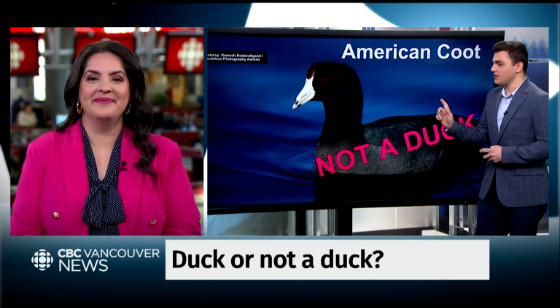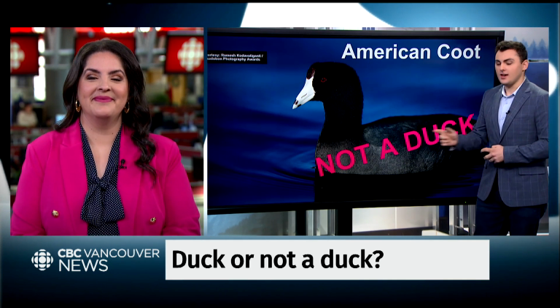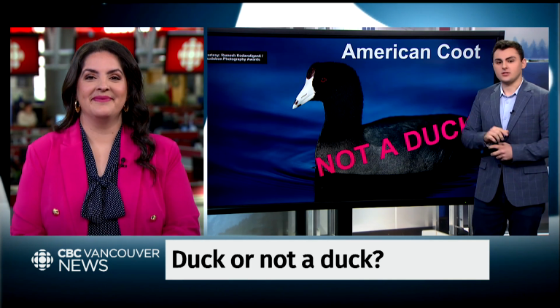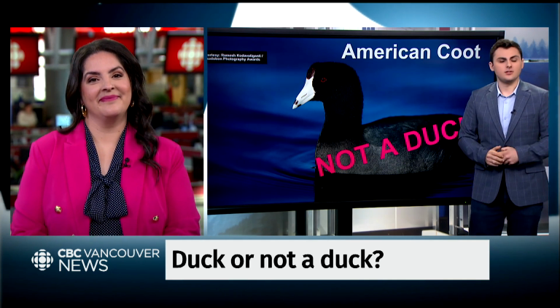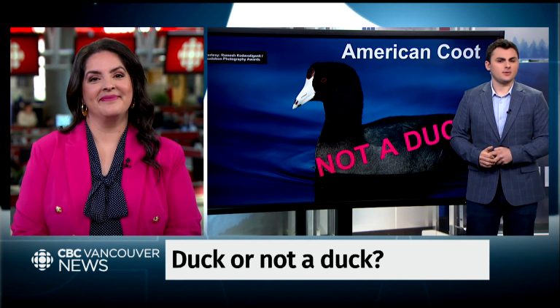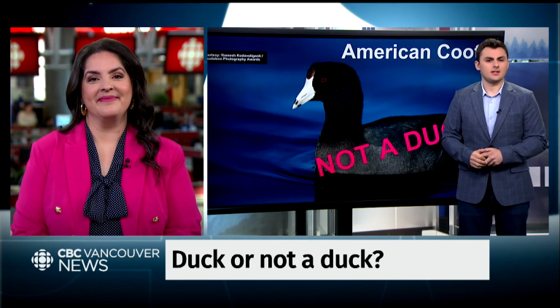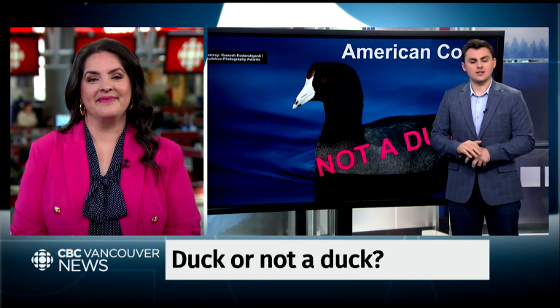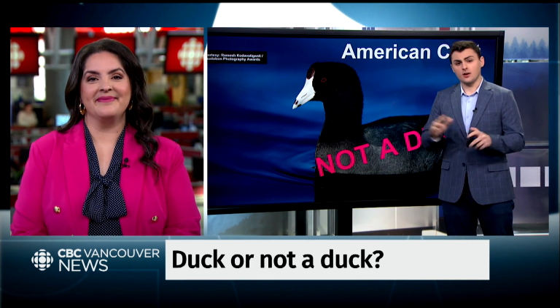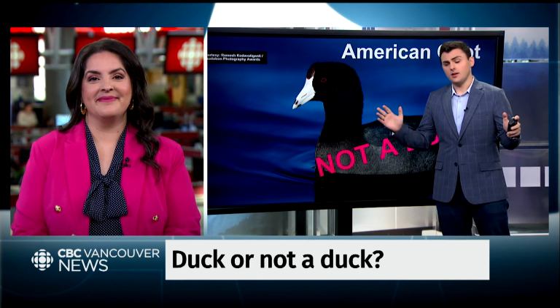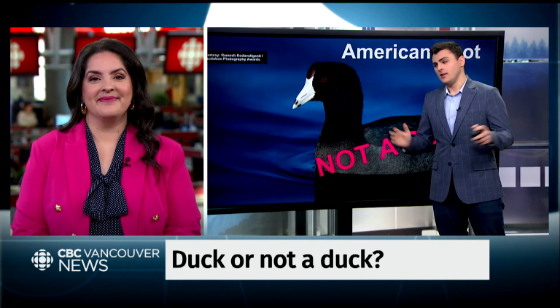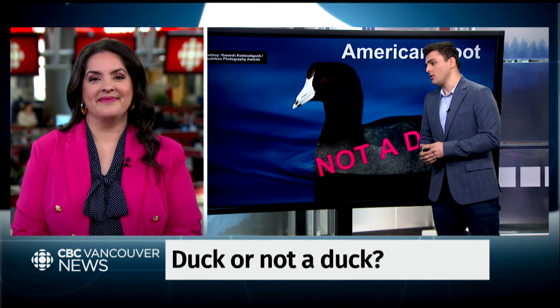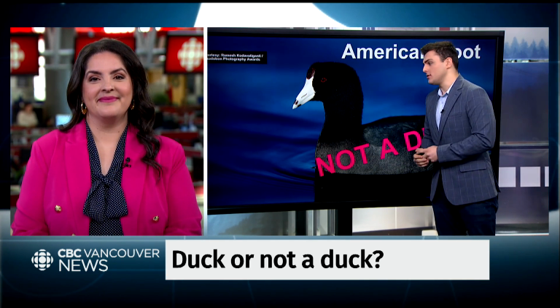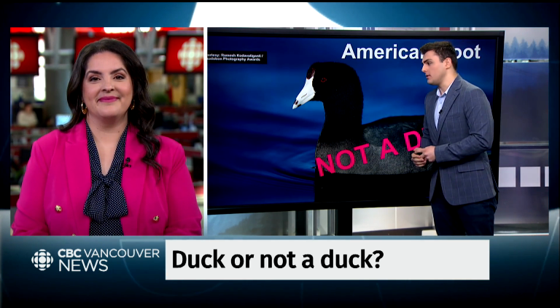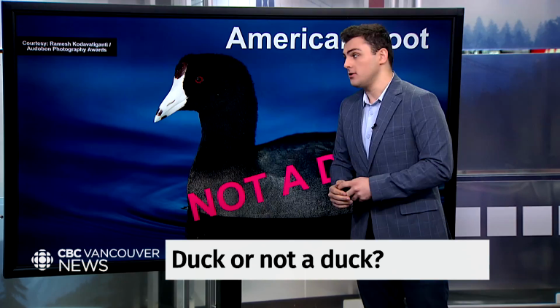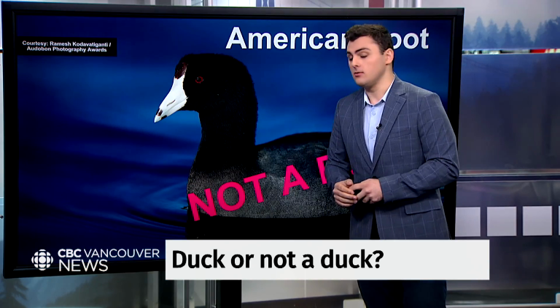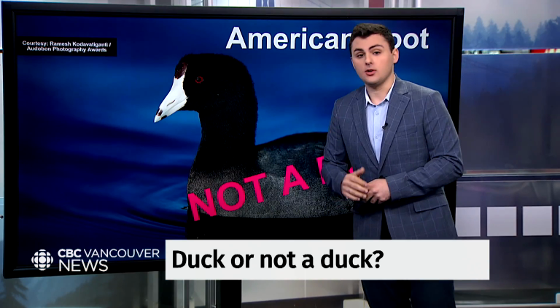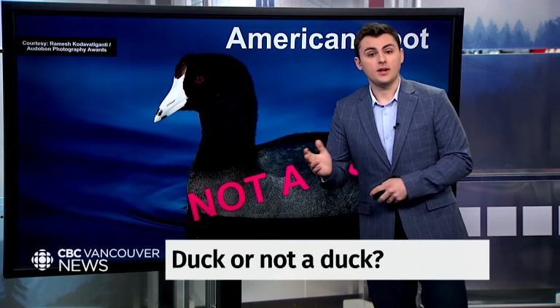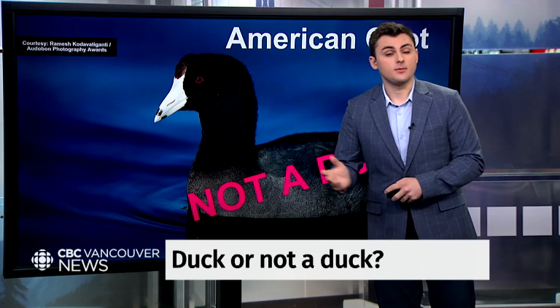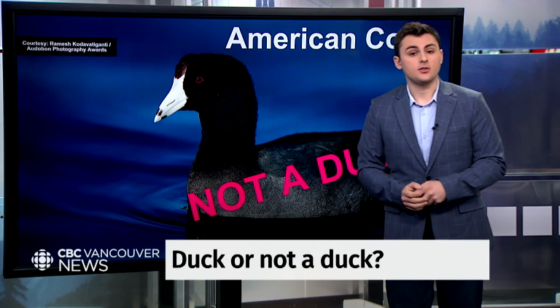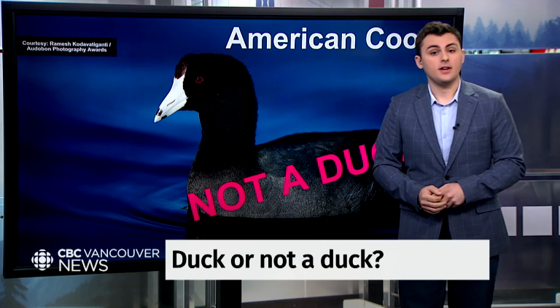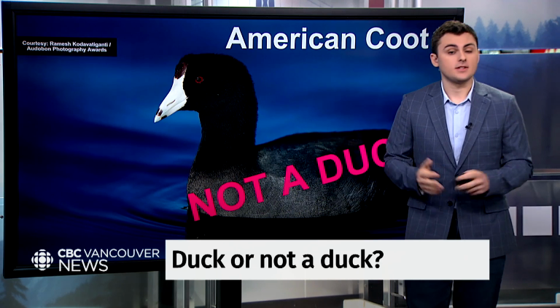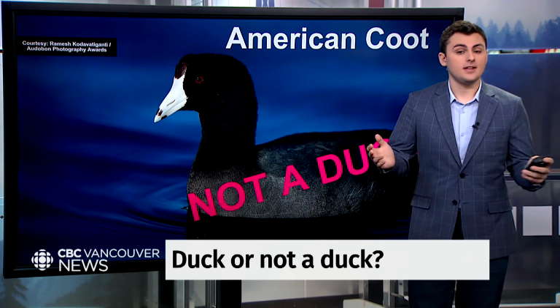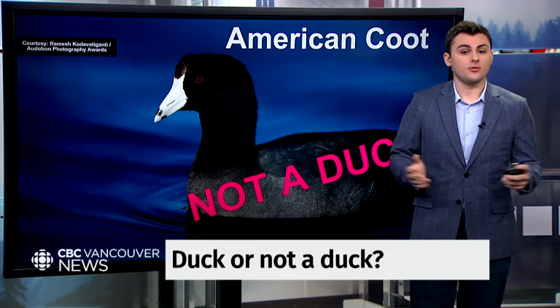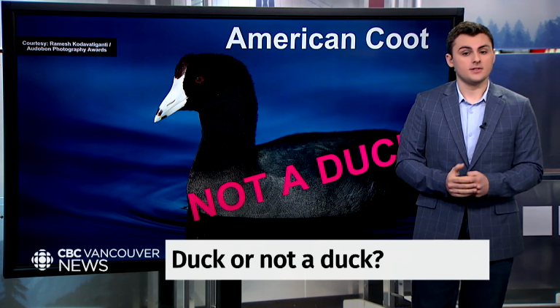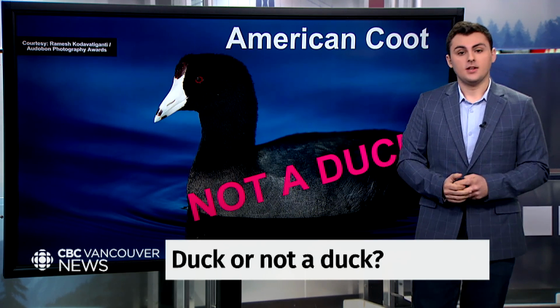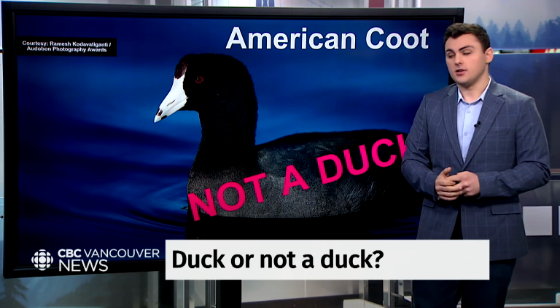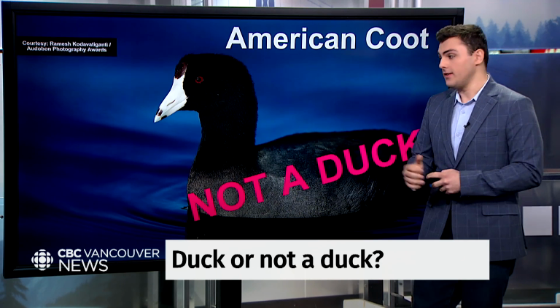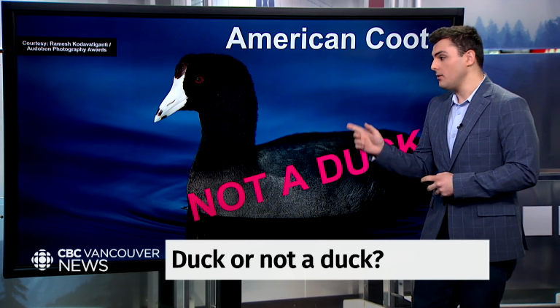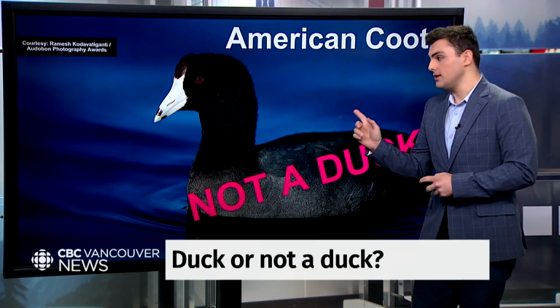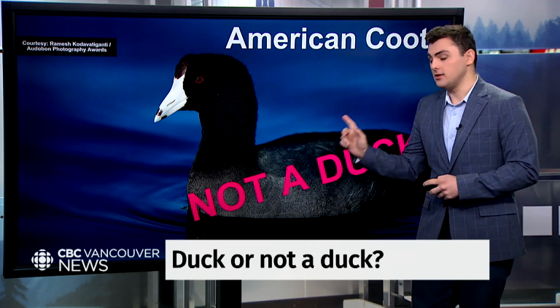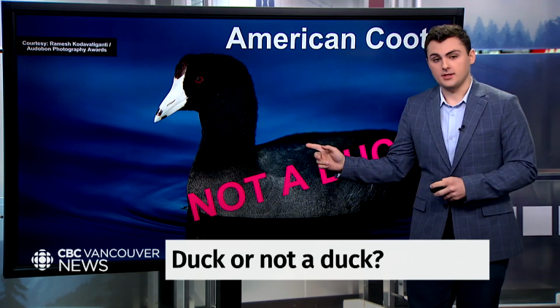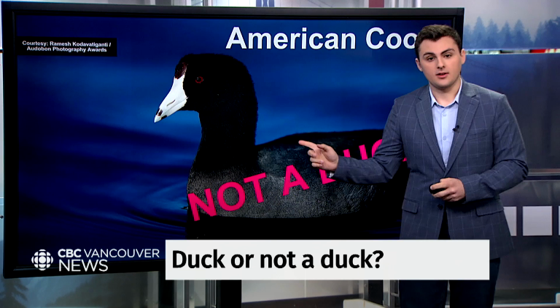American coots are not actually closely related to ducks at all. They are more closely related to cranes — some kinds of cranes, like sandhill cranes. So that one is not a duck.